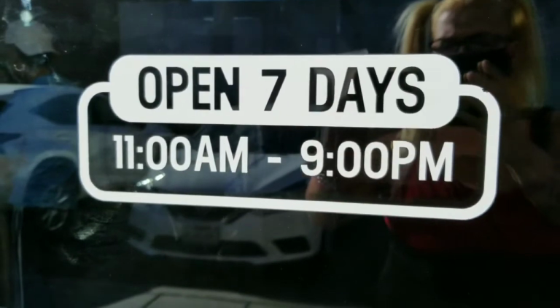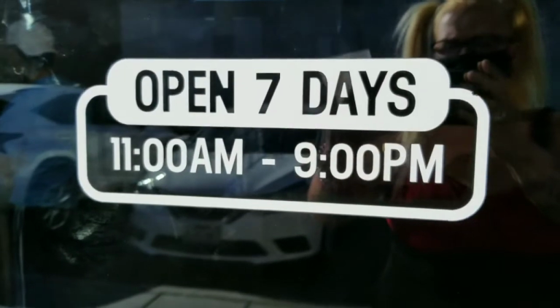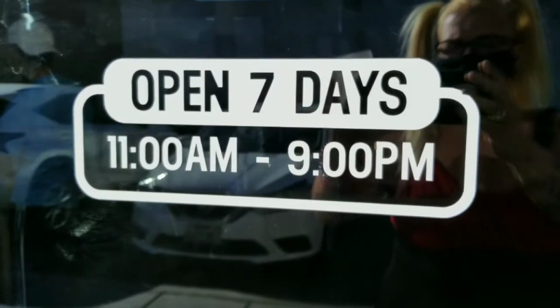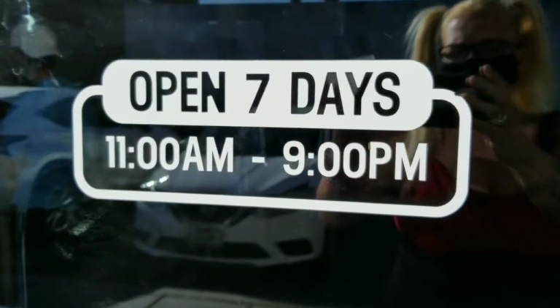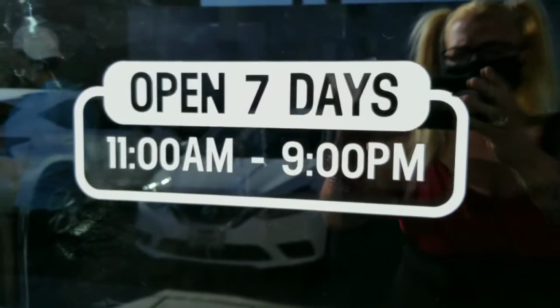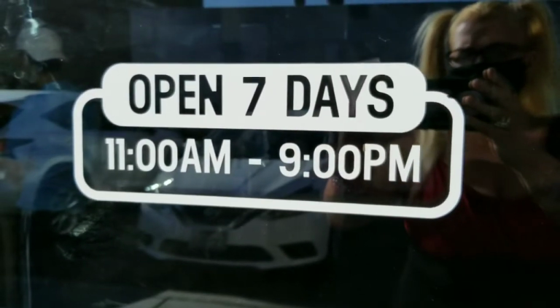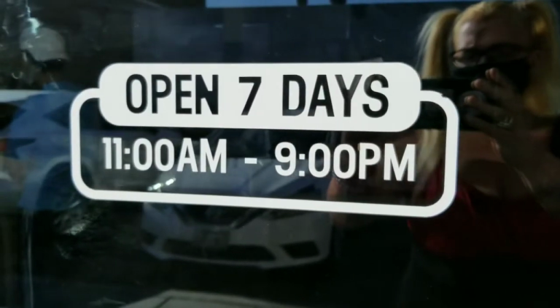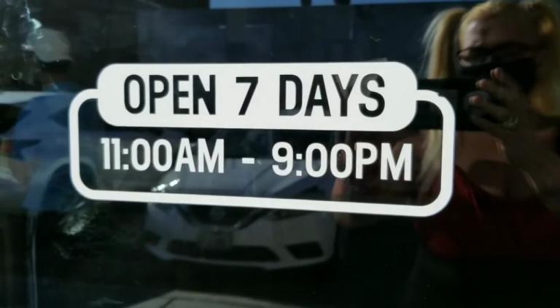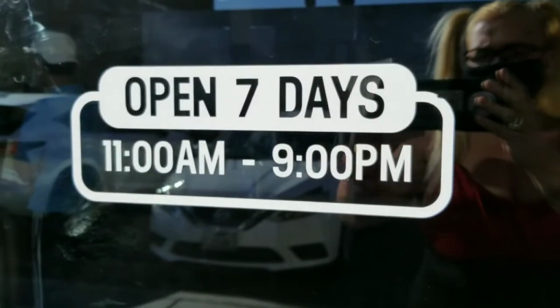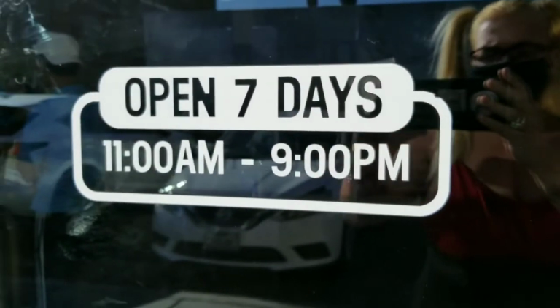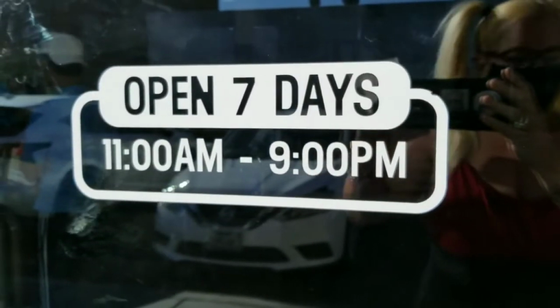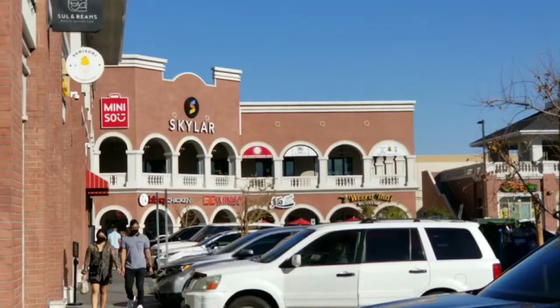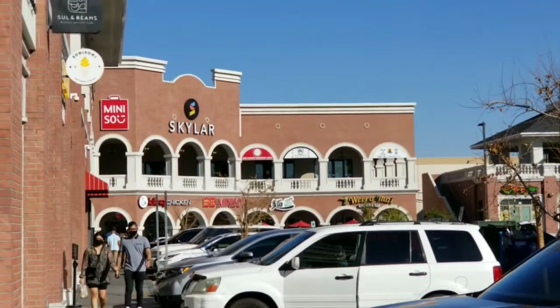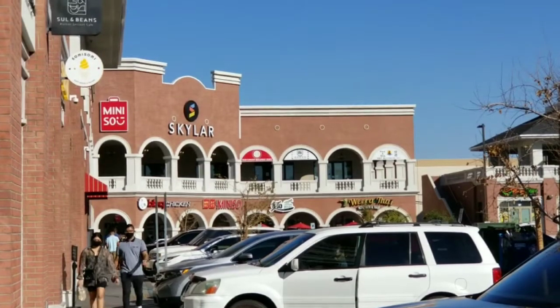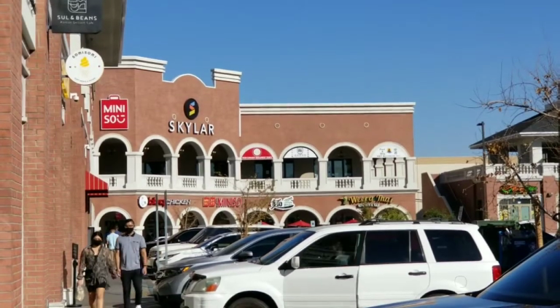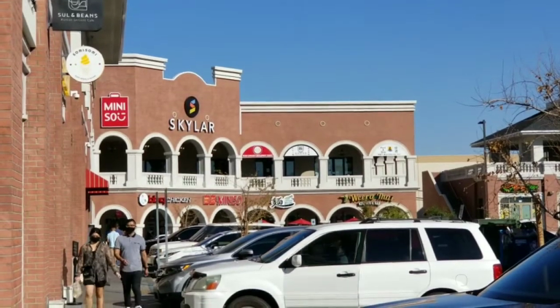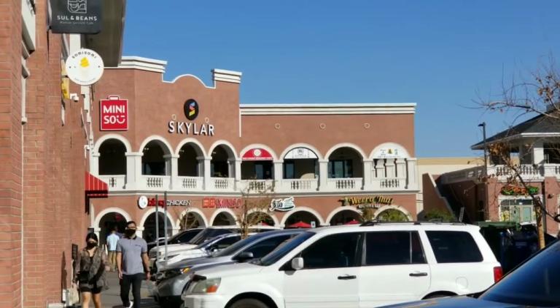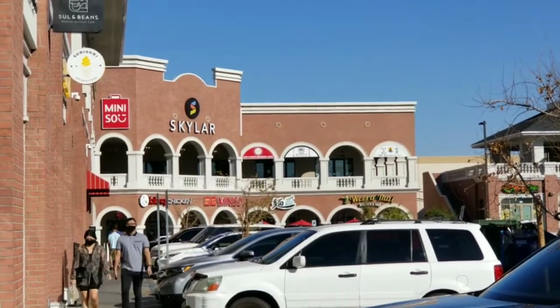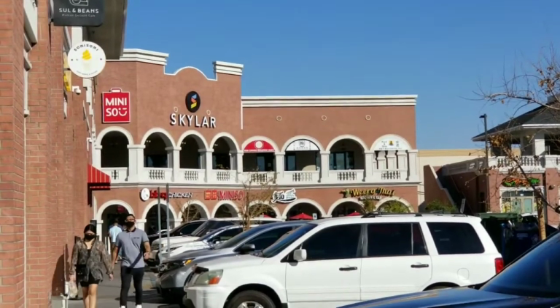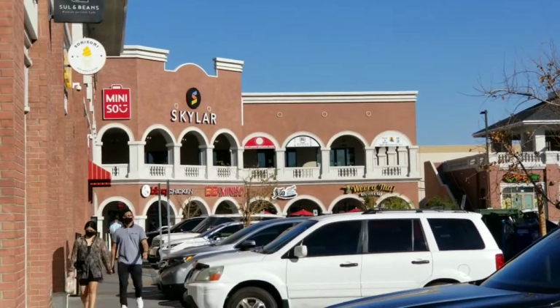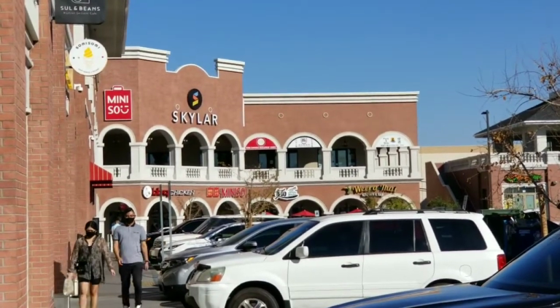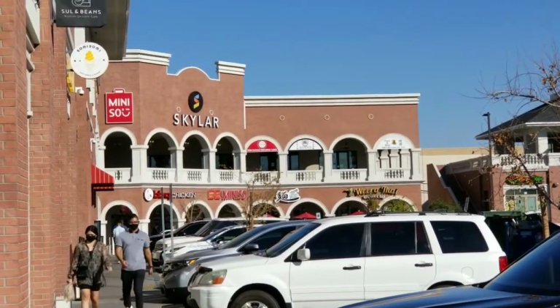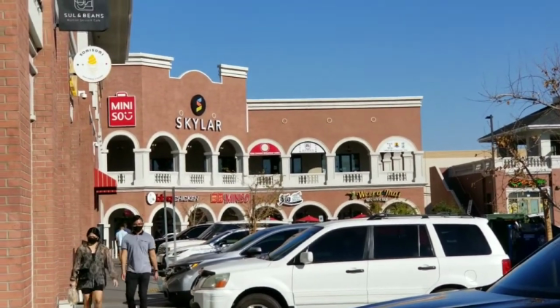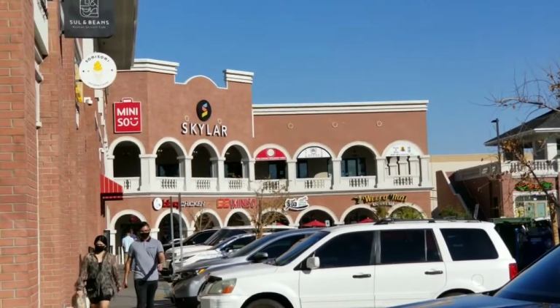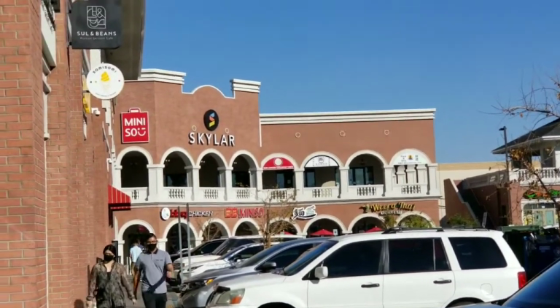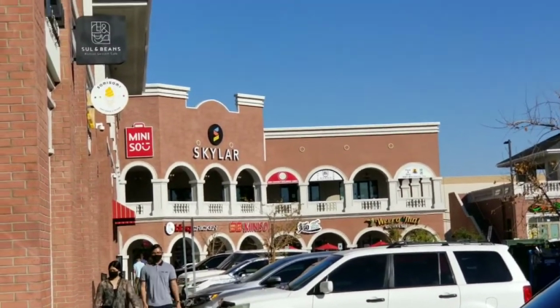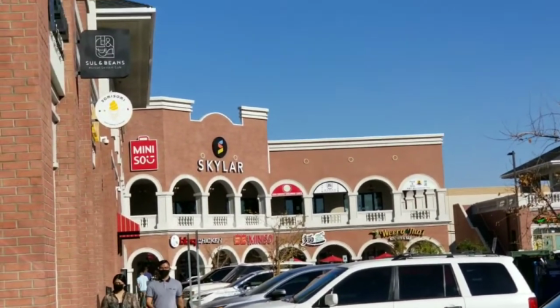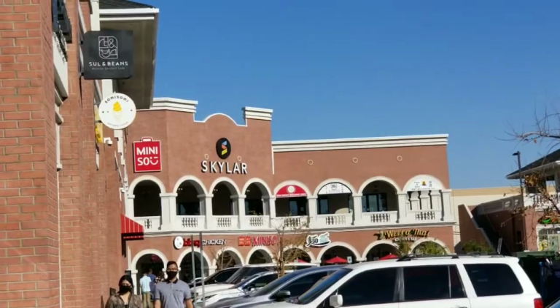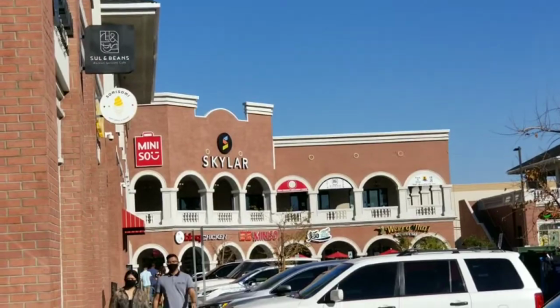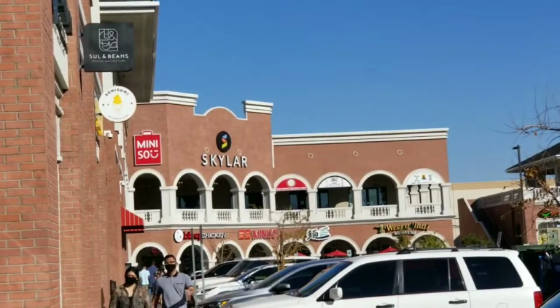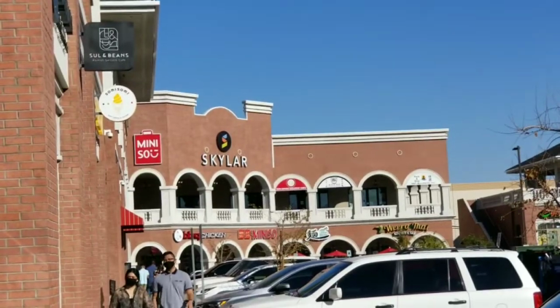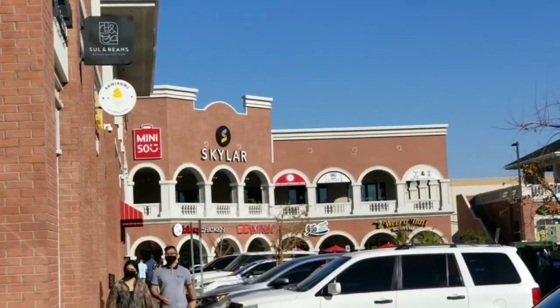It's seven days a week, 11 to 9 PM. I think this is part of Chinatown.